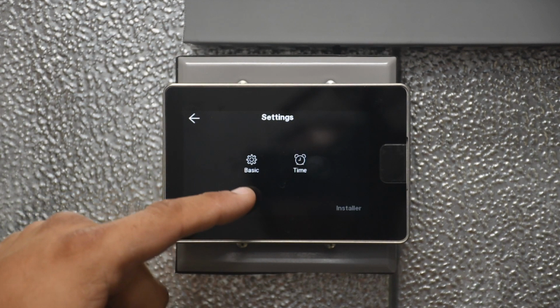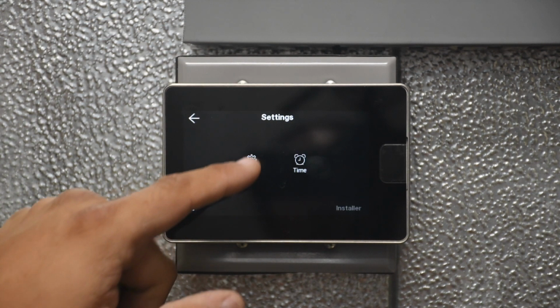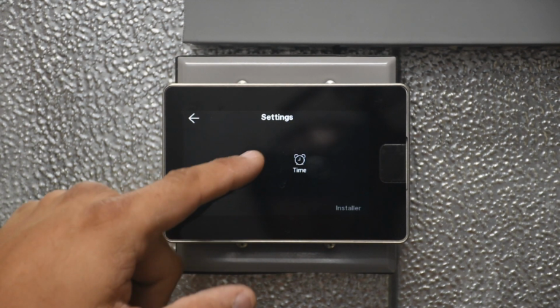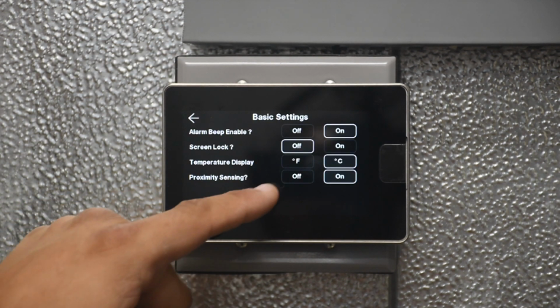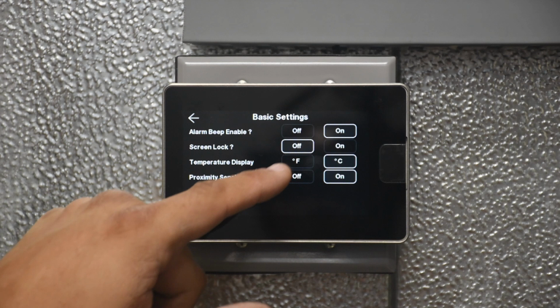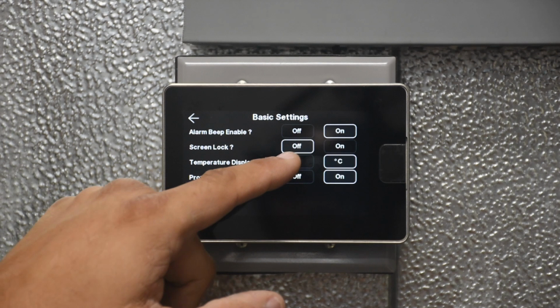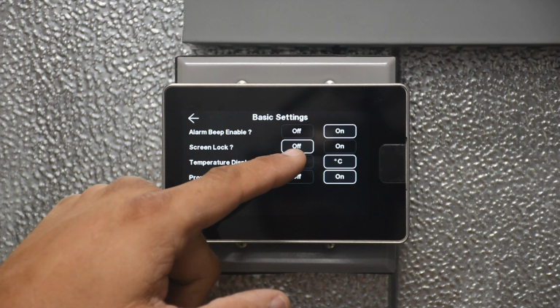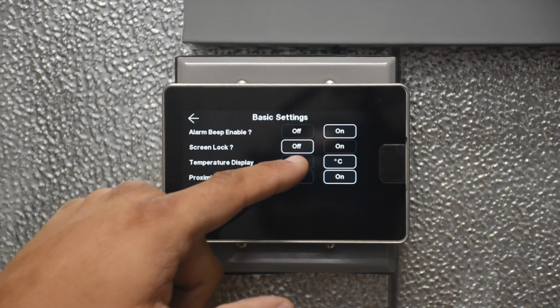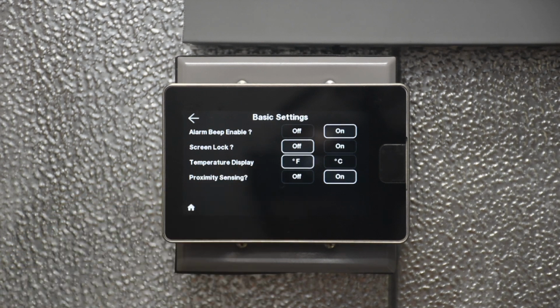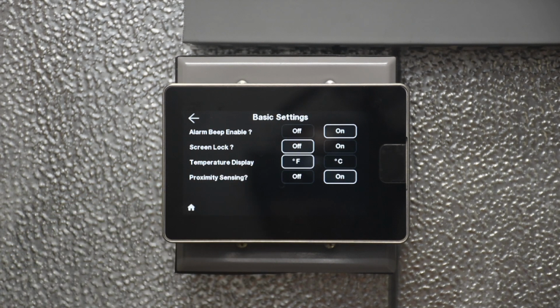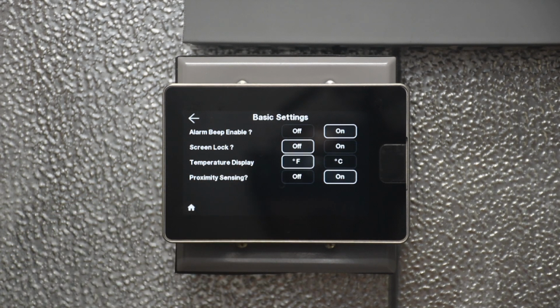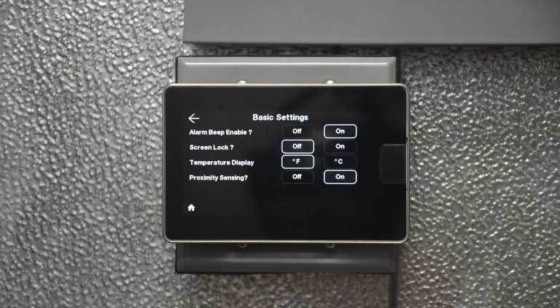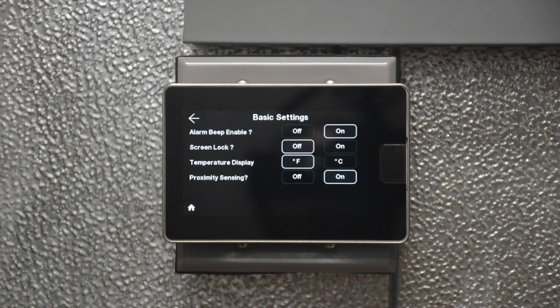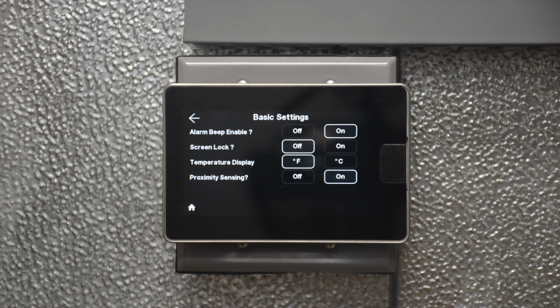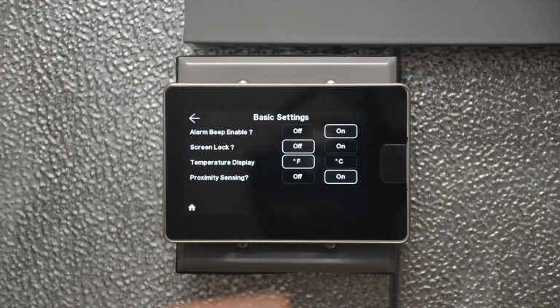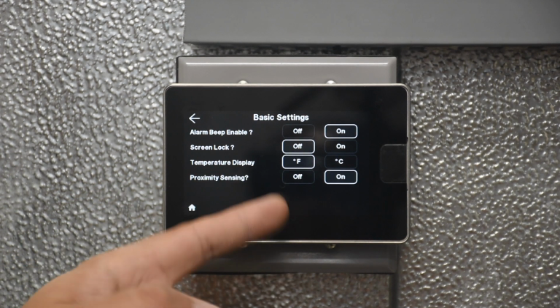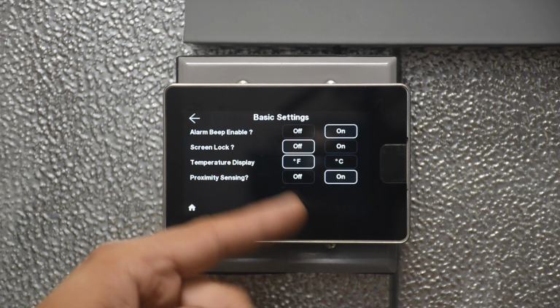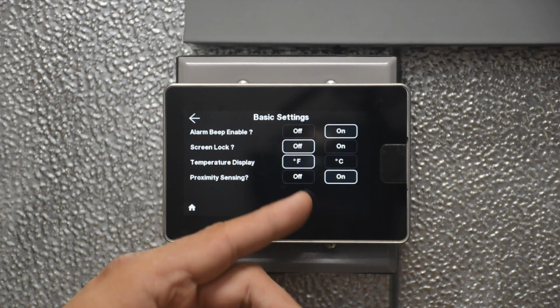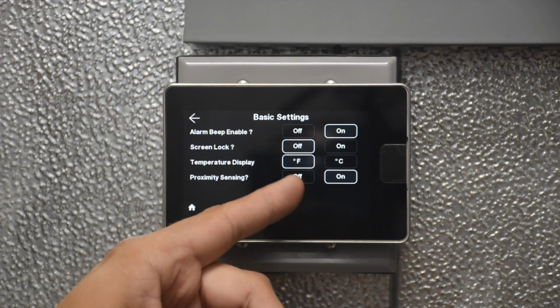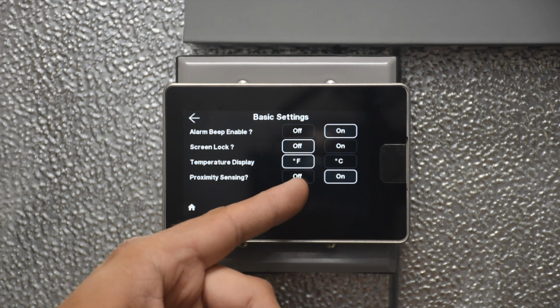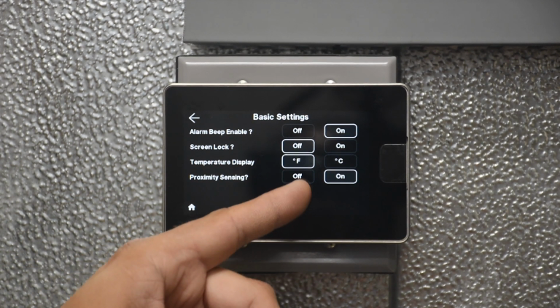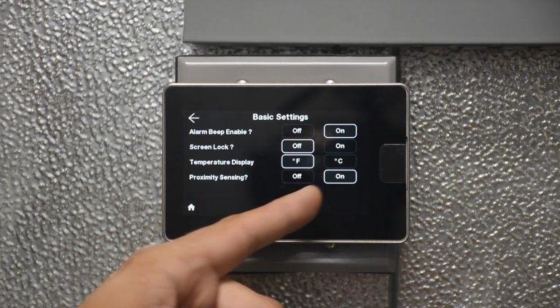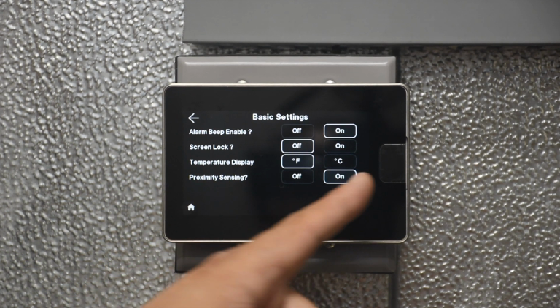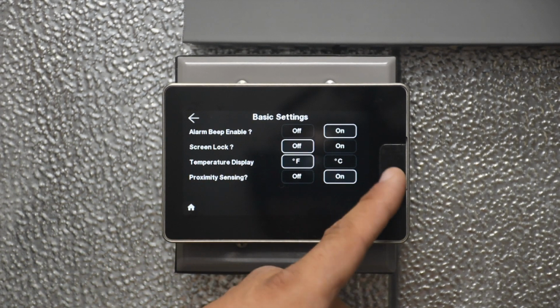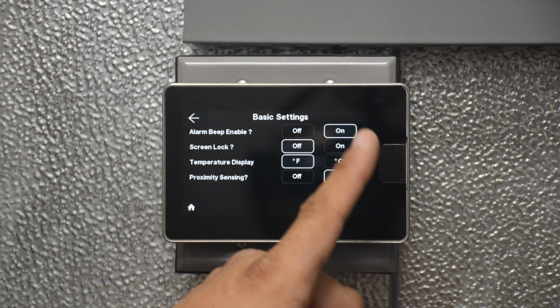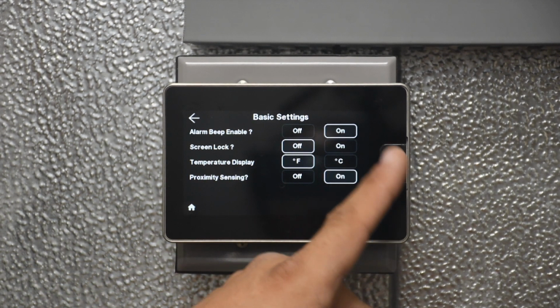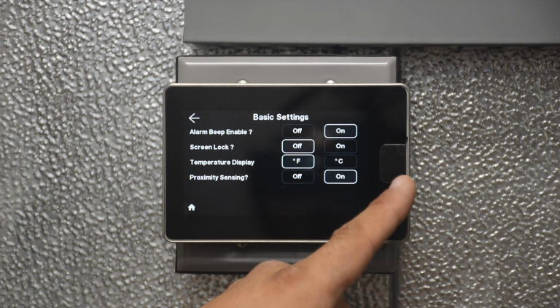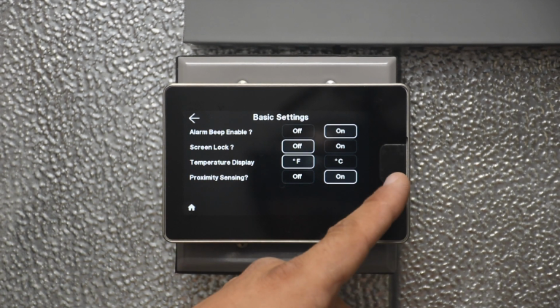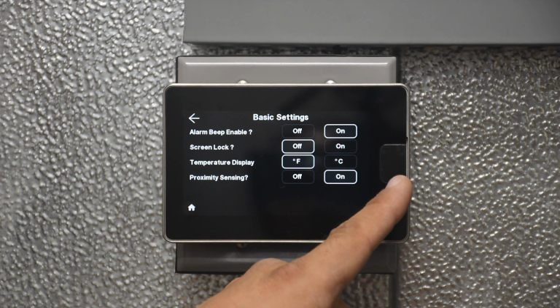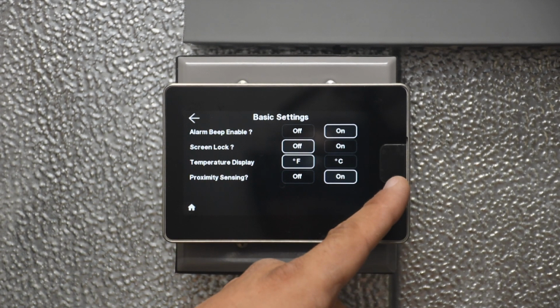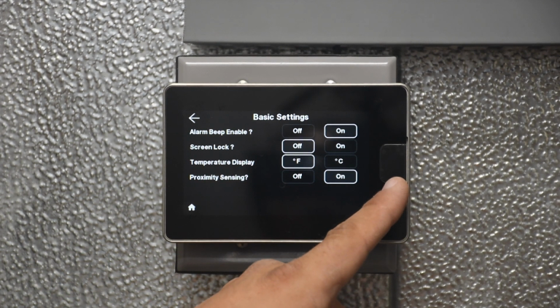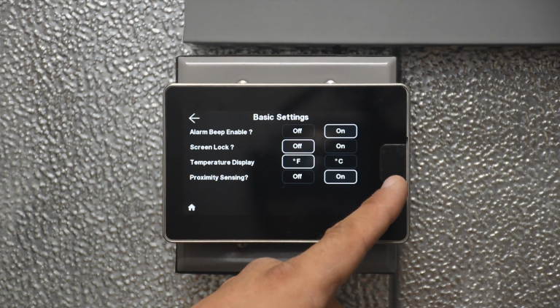We go back and change it back to Fahrenheit. There is also proximity sensing — that is this little motion sensor on the command center.